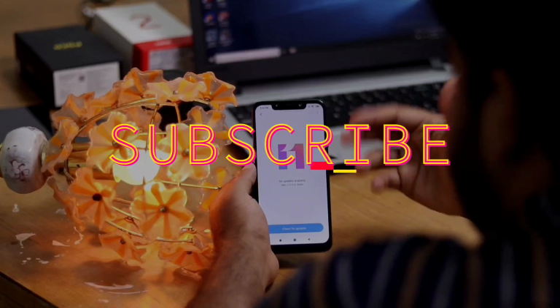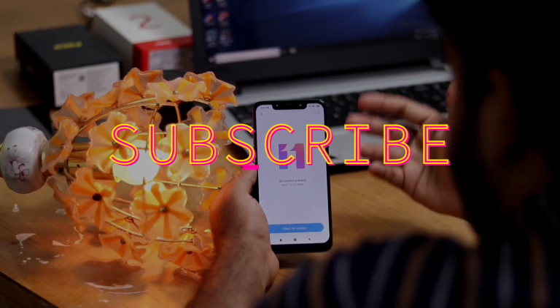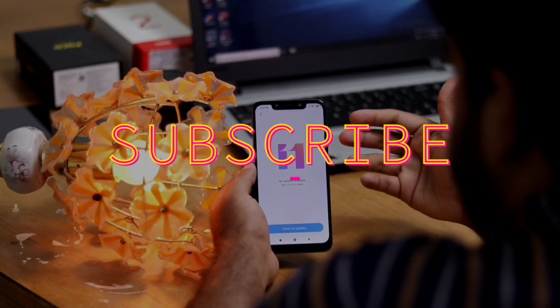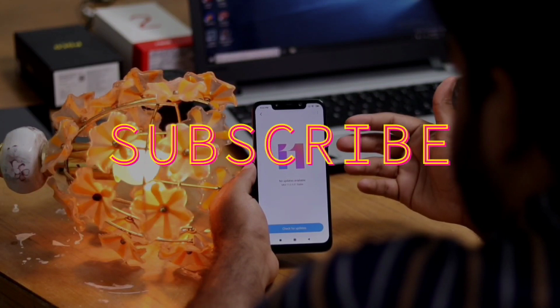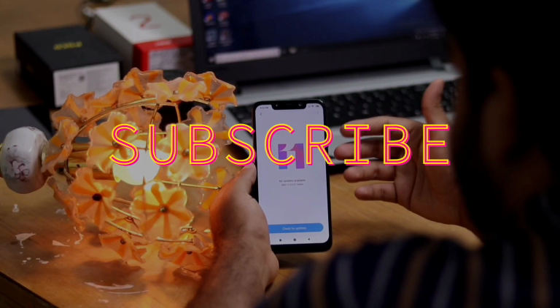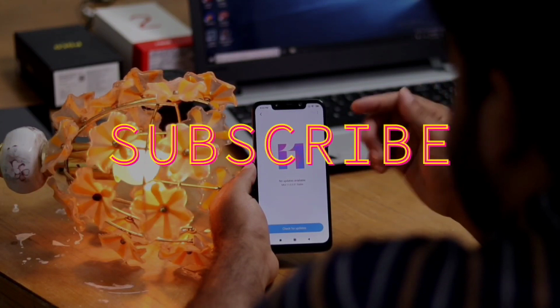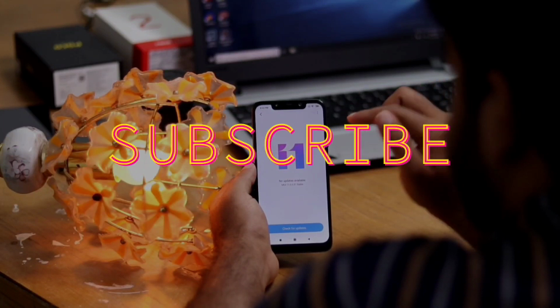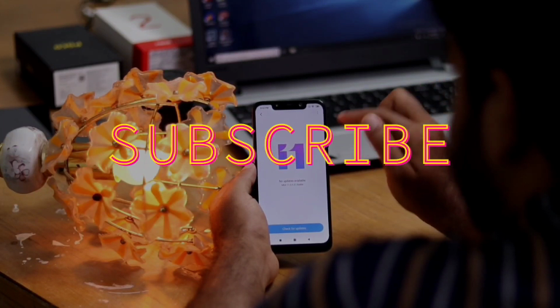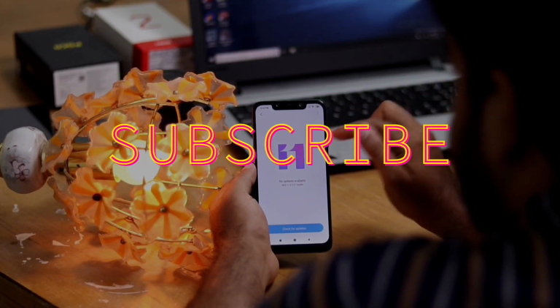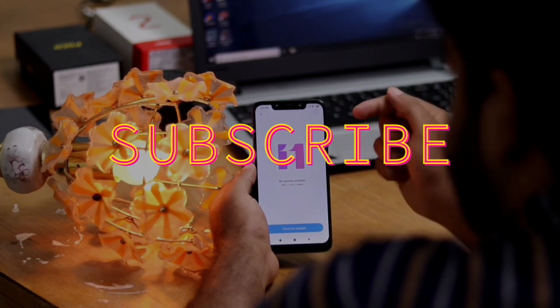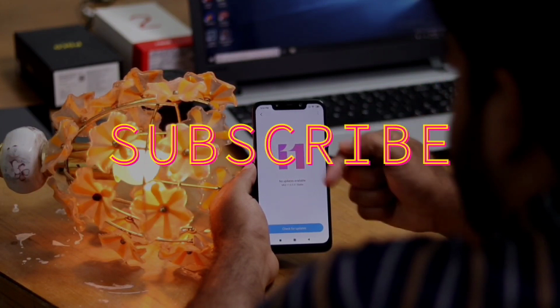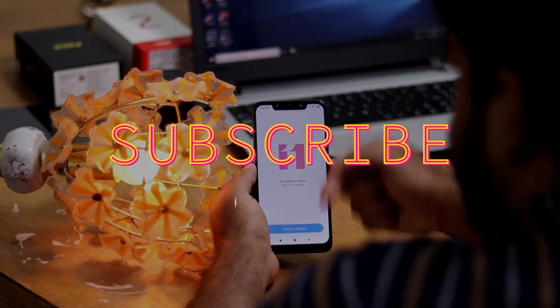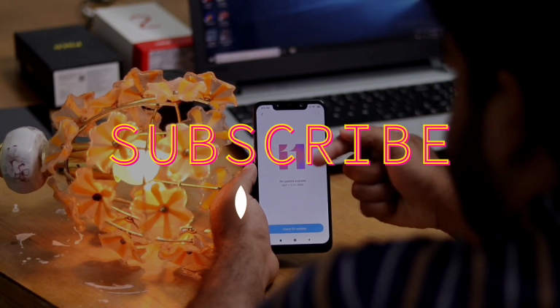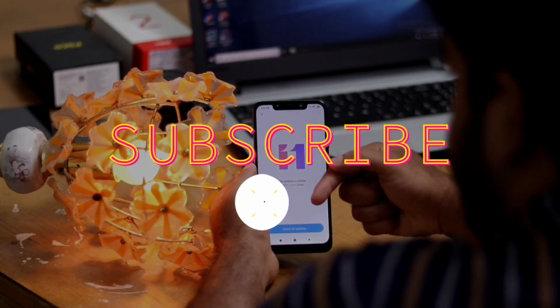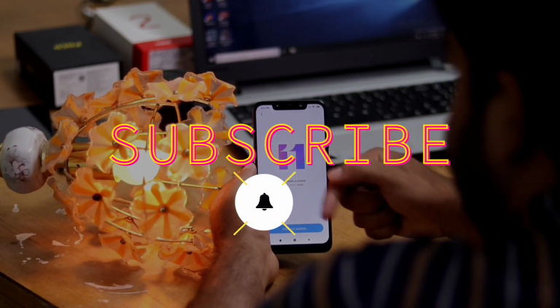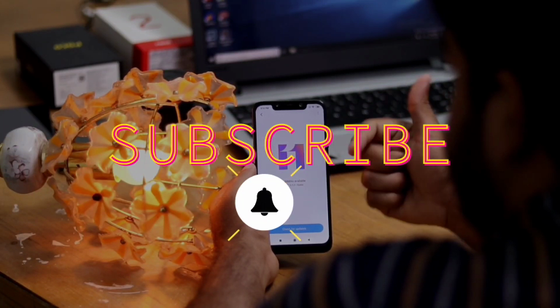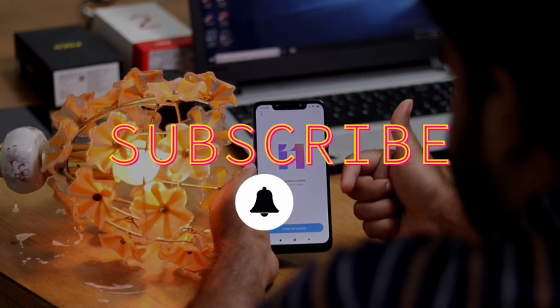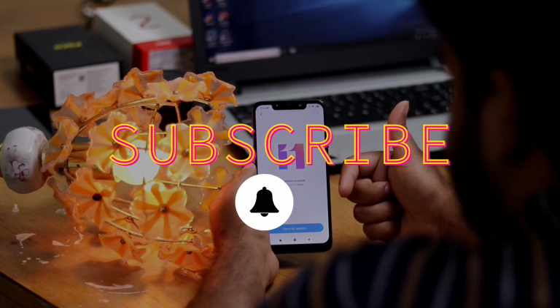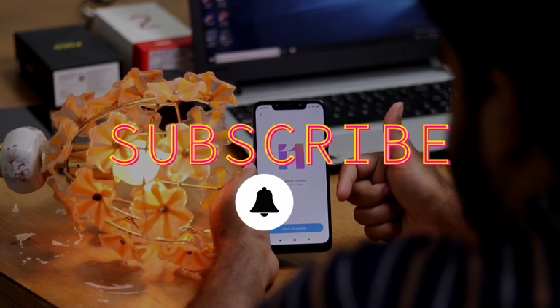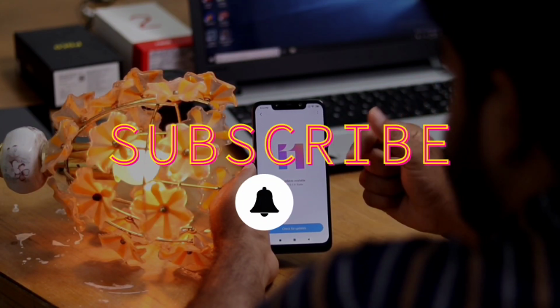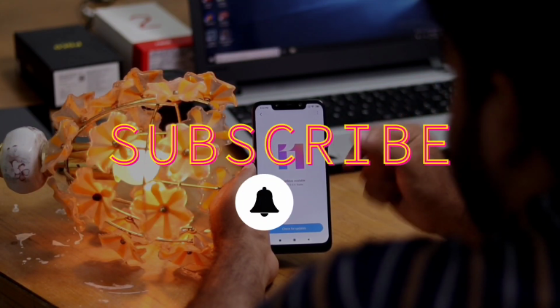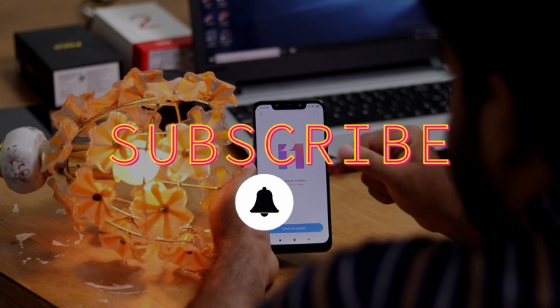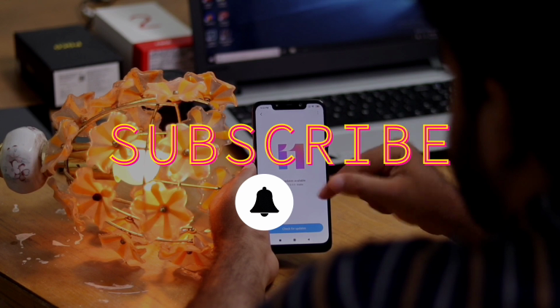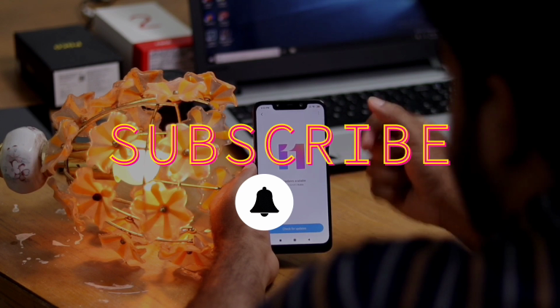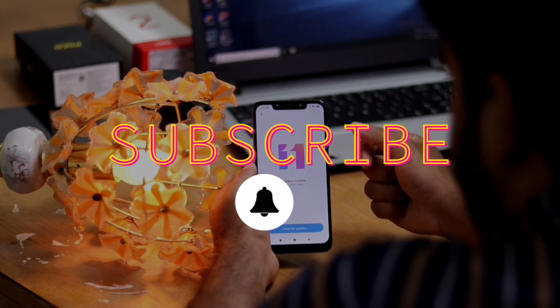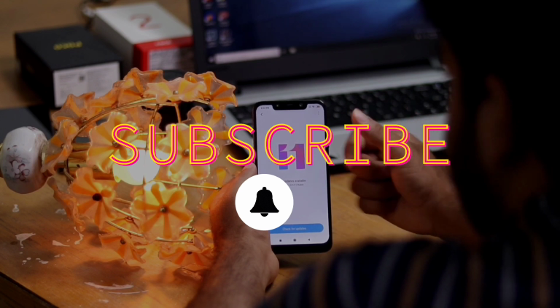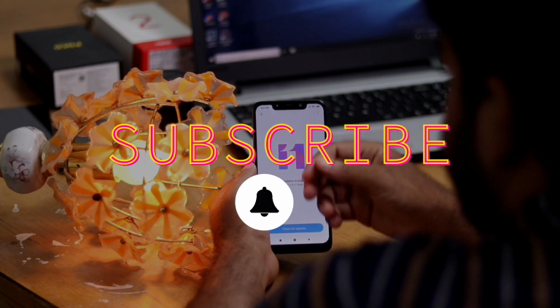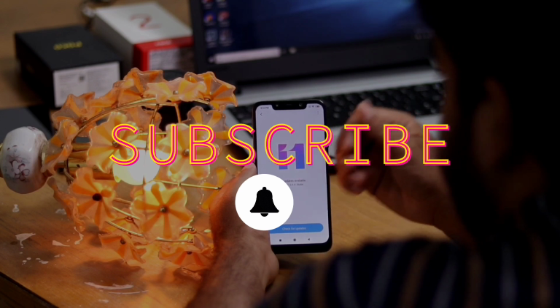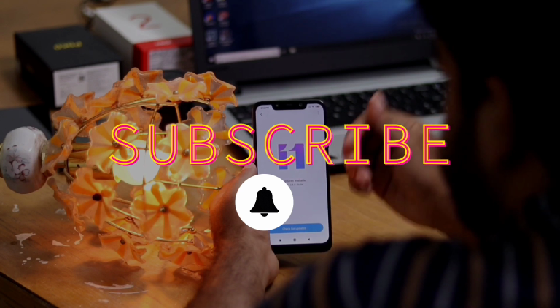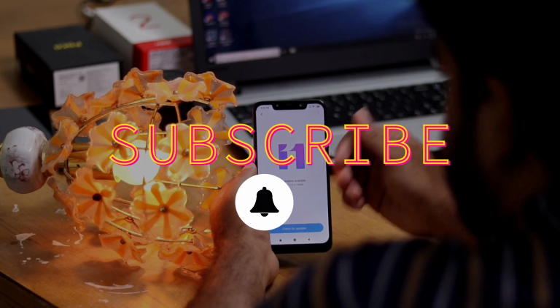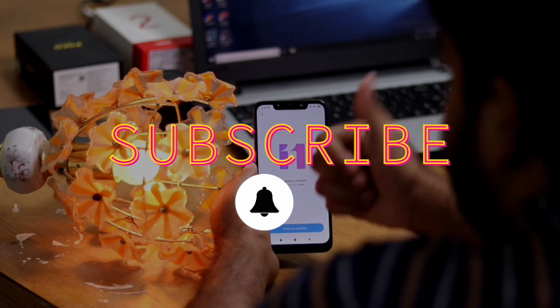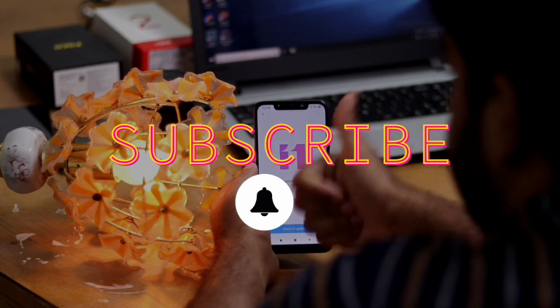So before getting started, make sure you subscribe and hit the bell icon so you never miss any future updates. Let's get started.